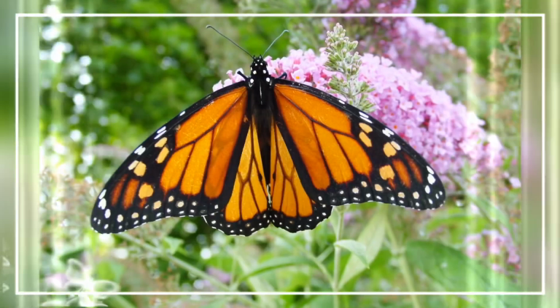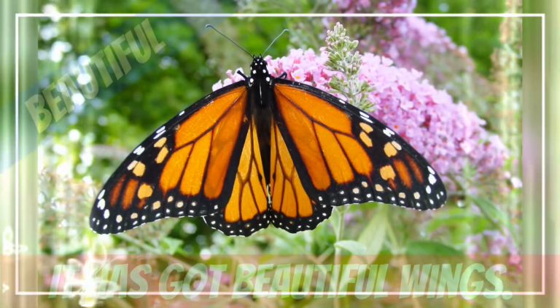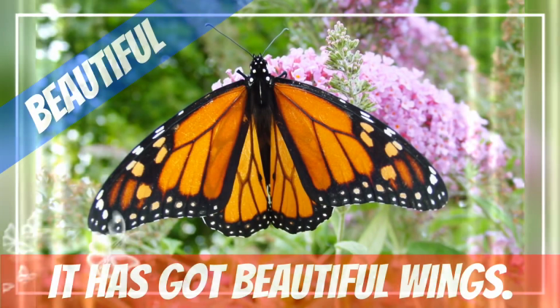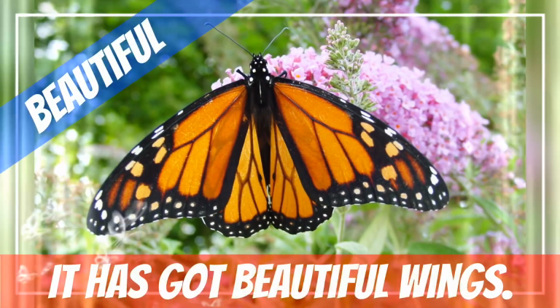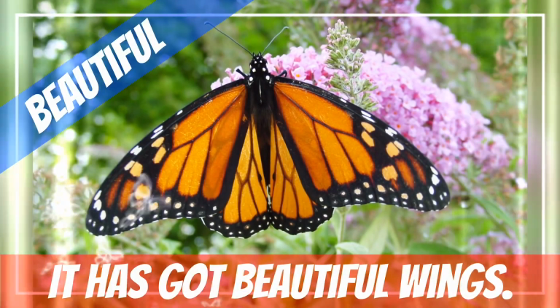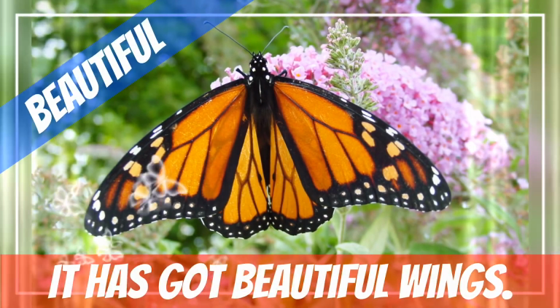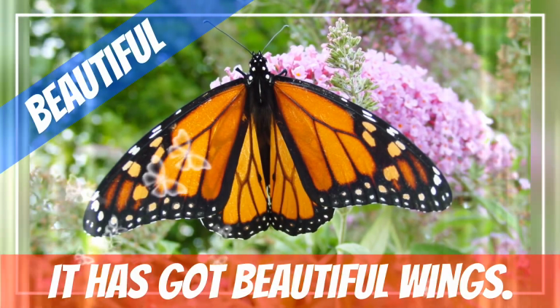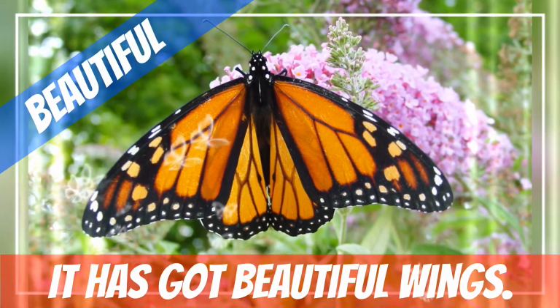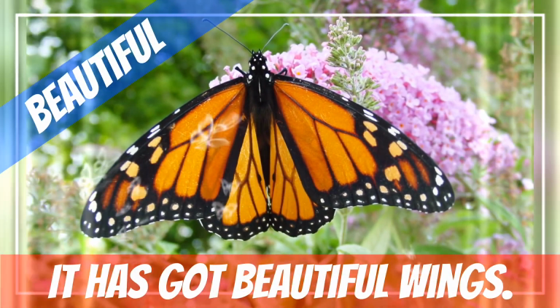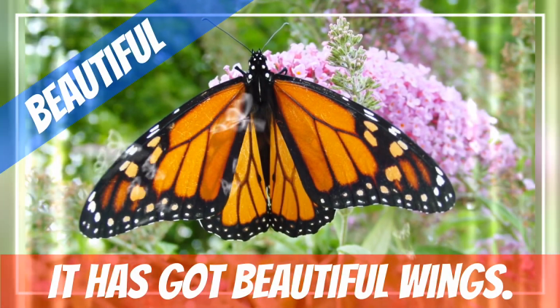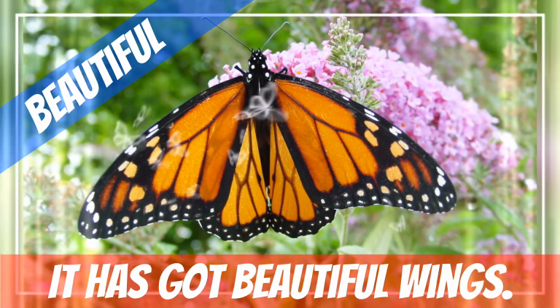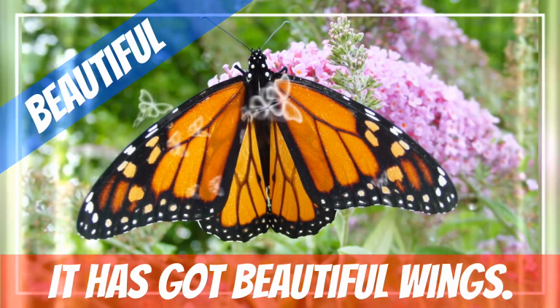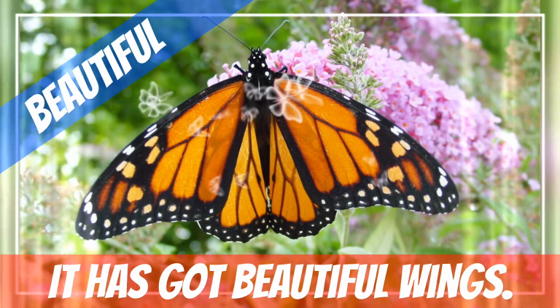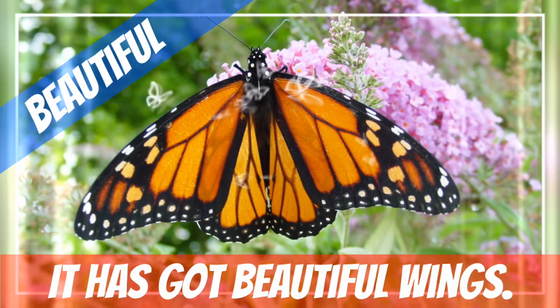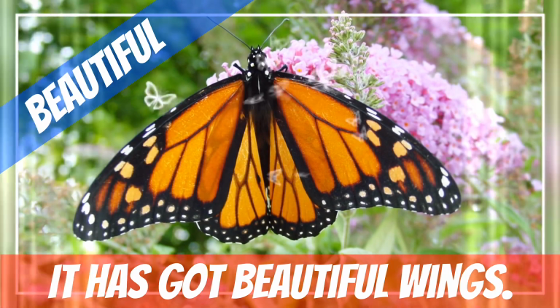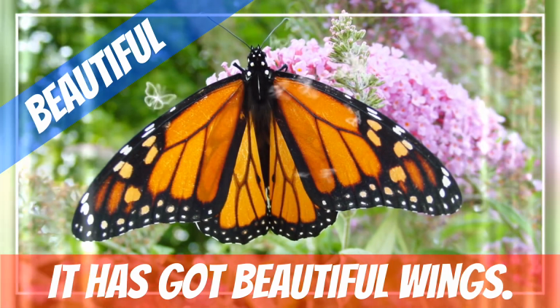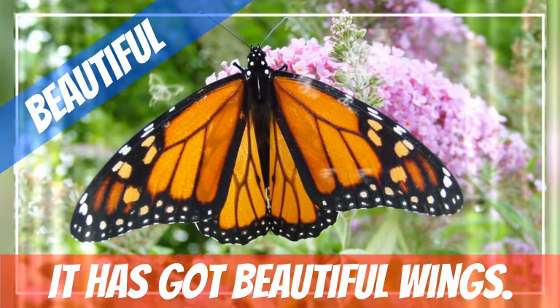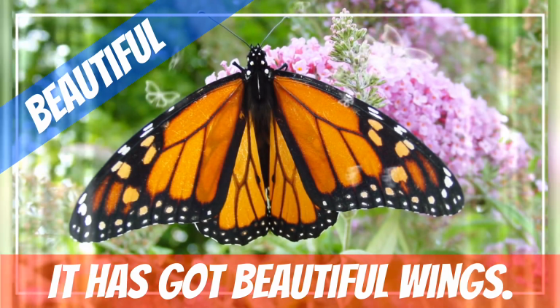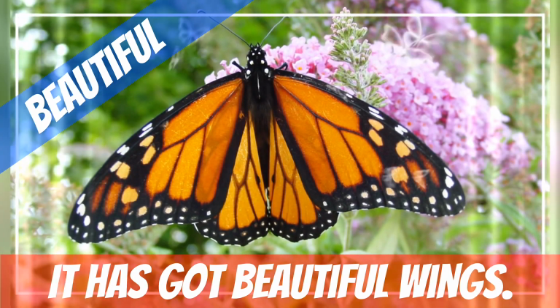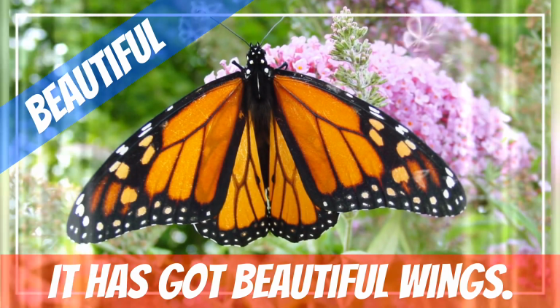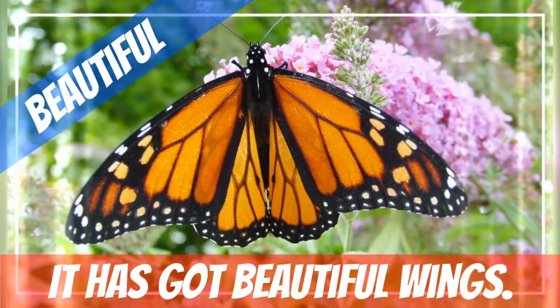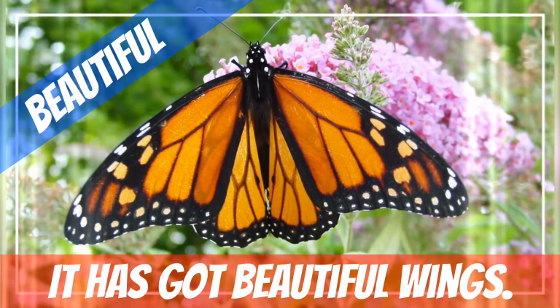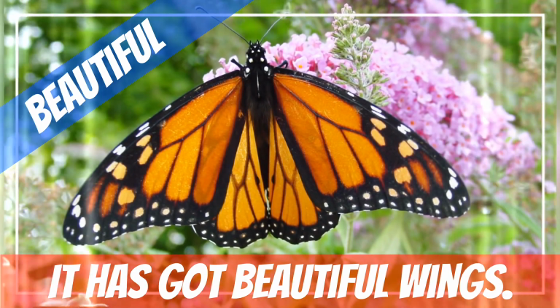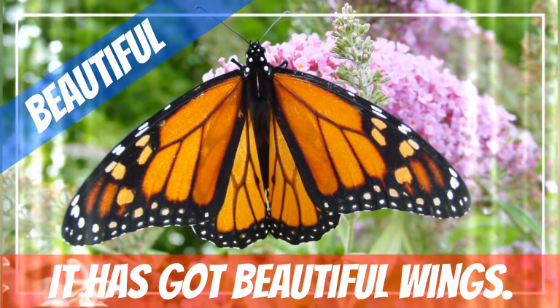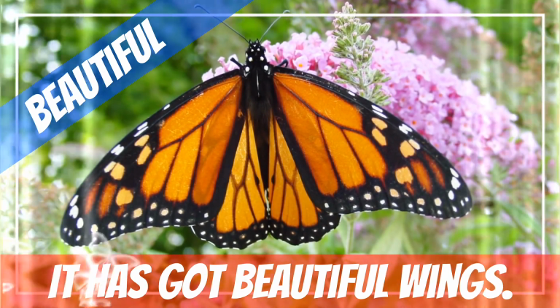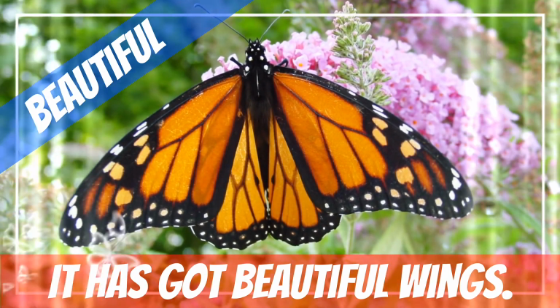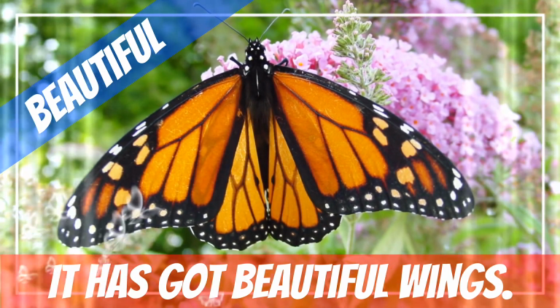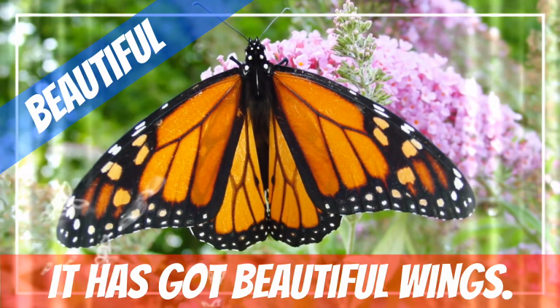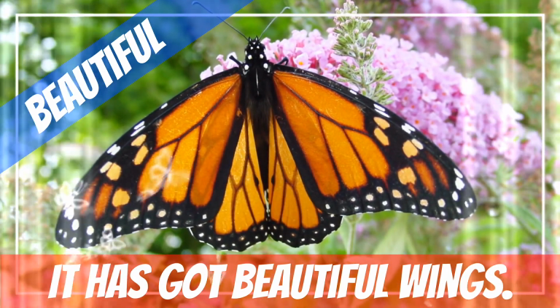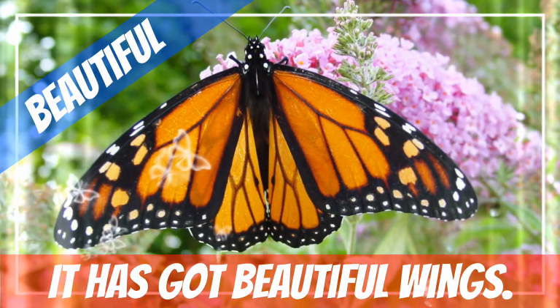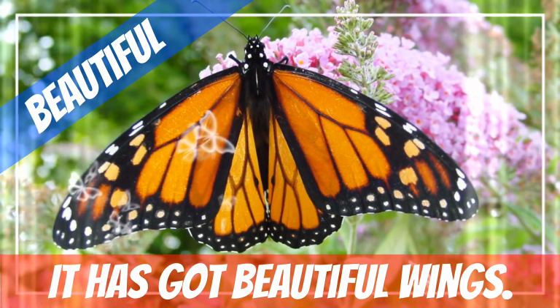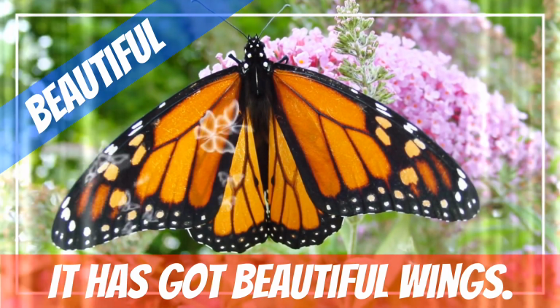Now, let's make a sentence with beautiful. It has got beautiful wings.